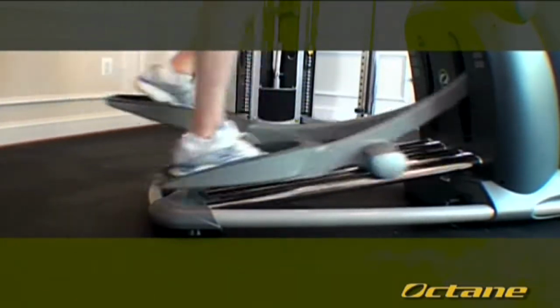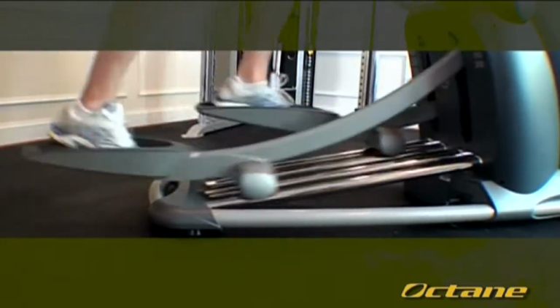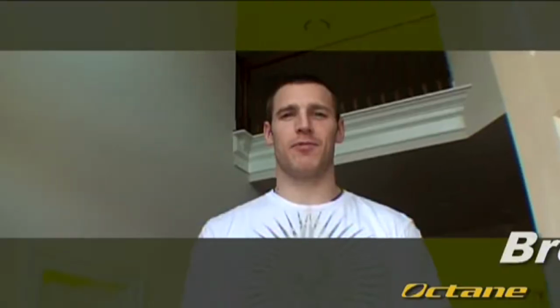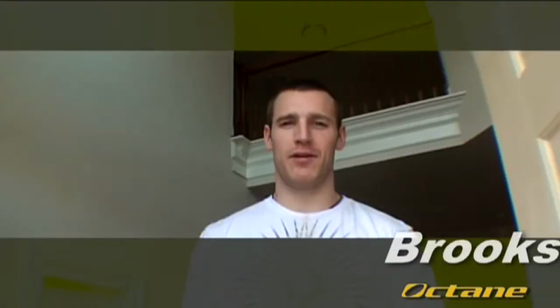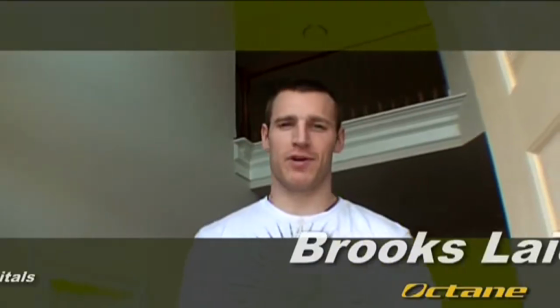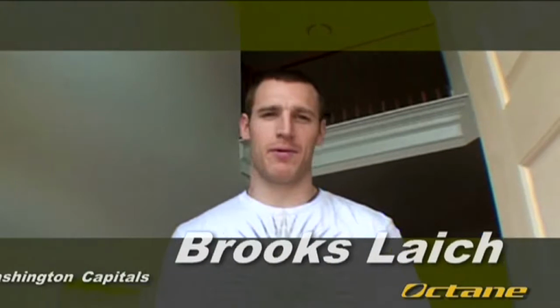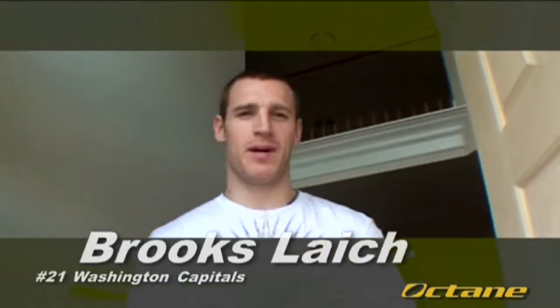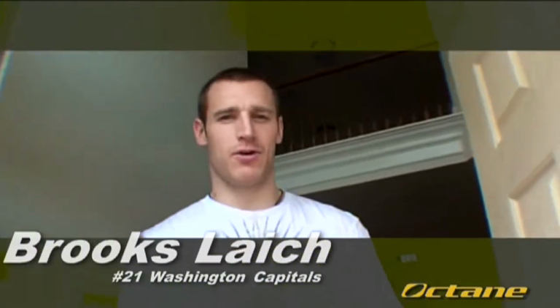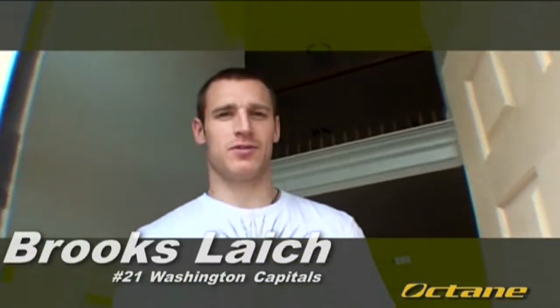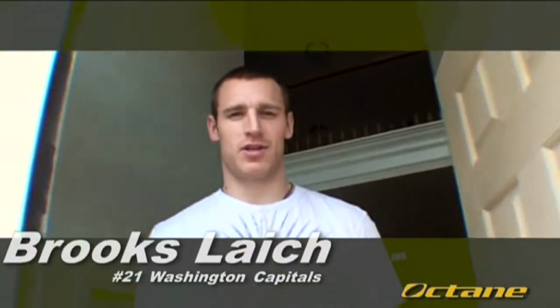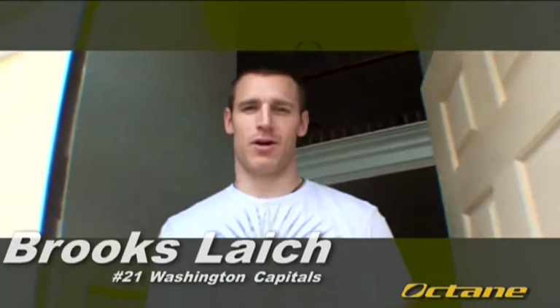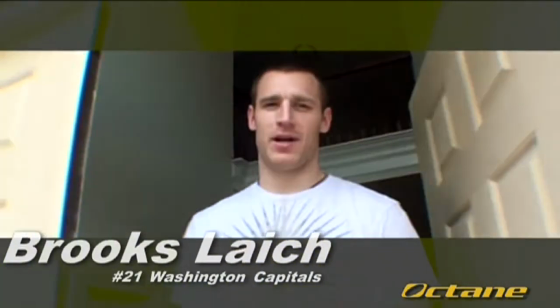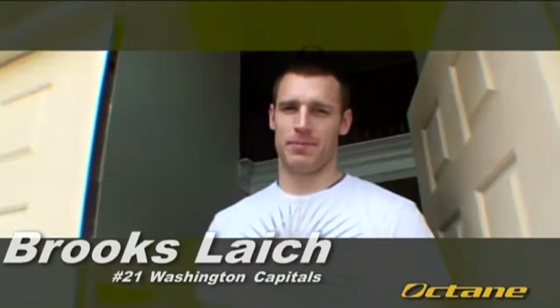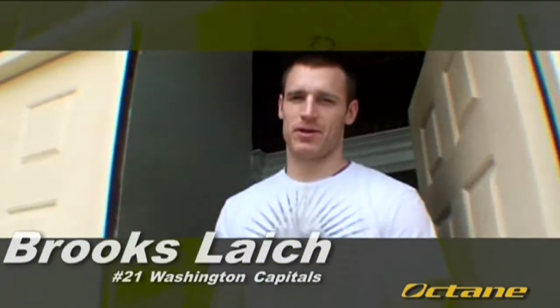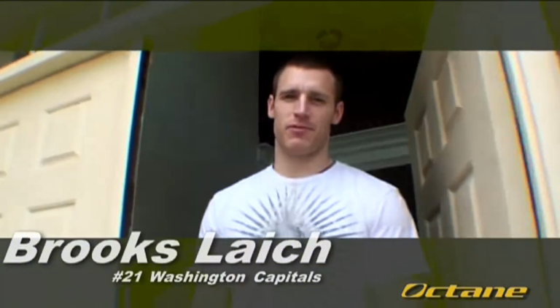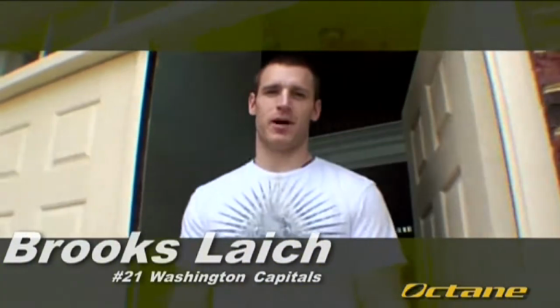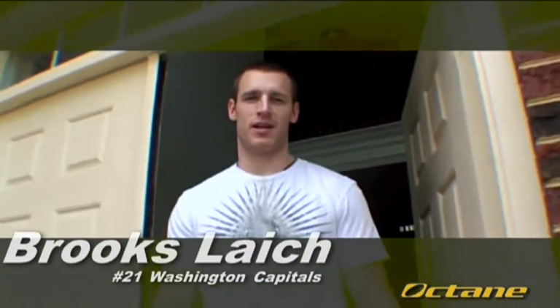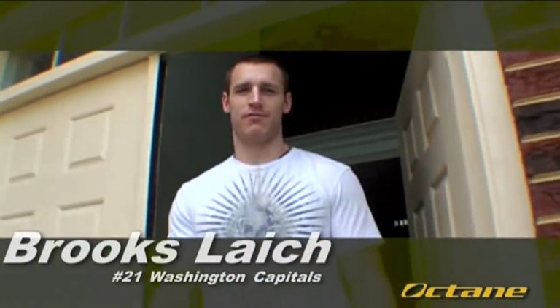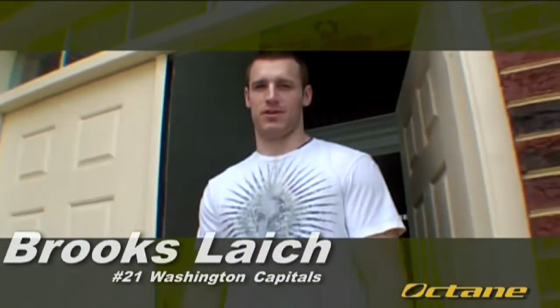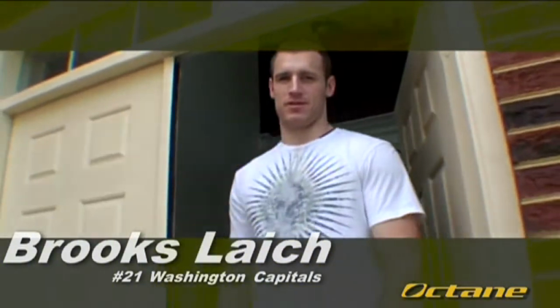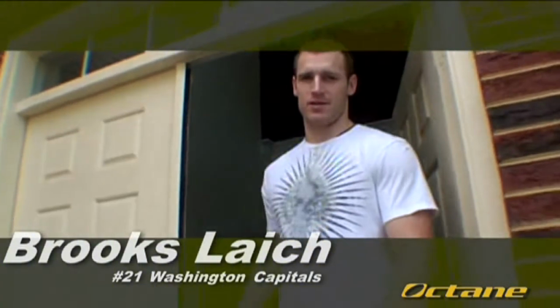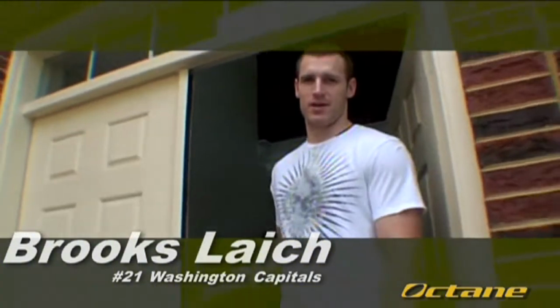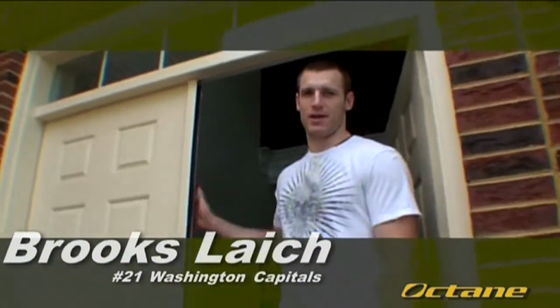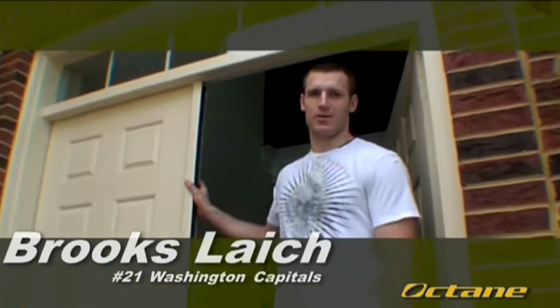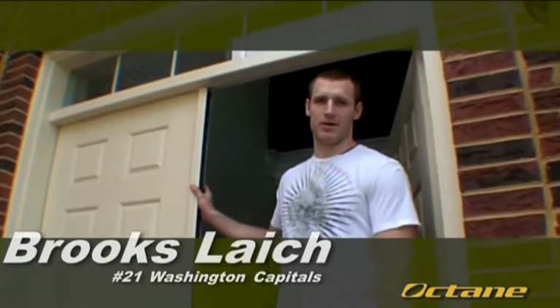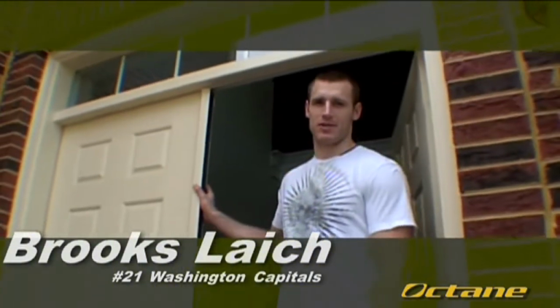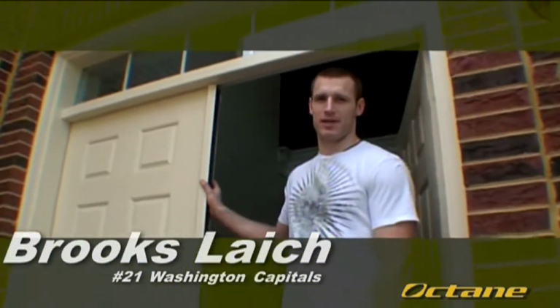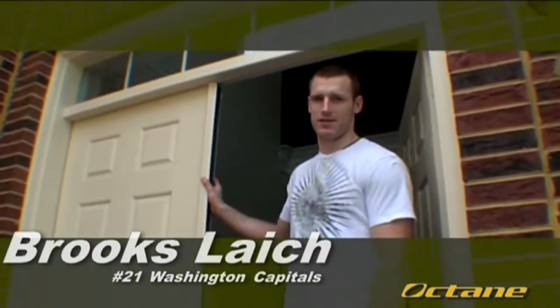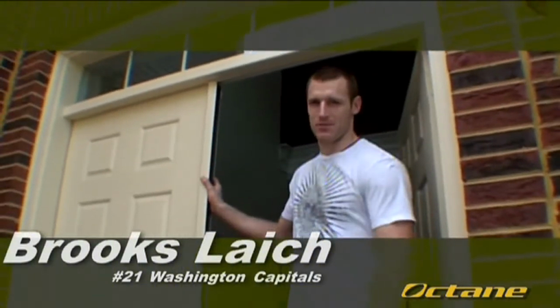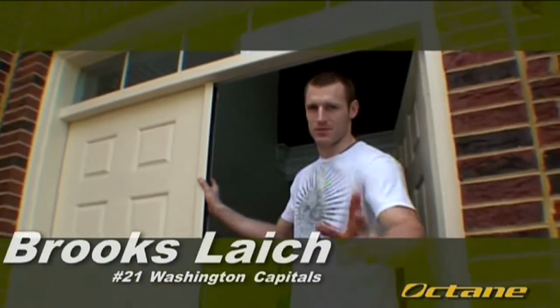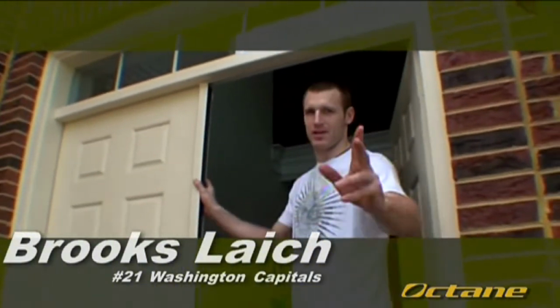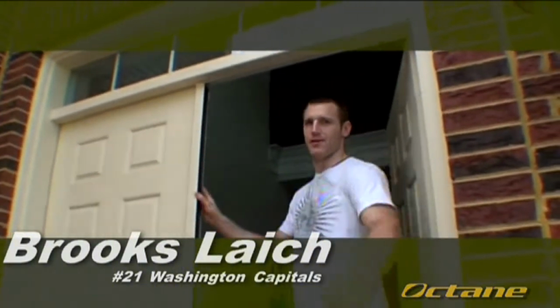Thanks everybody for coming to my house to check out my elliptical from Octane Fitness. I've got to go now, take it easy. See you later.